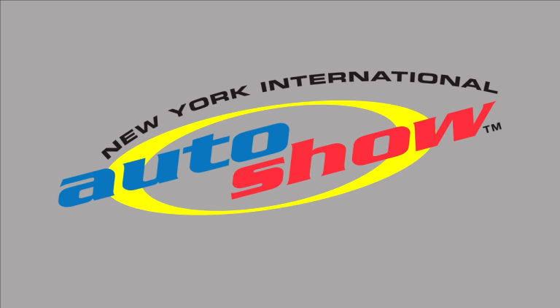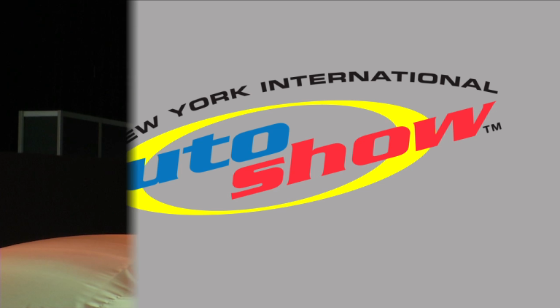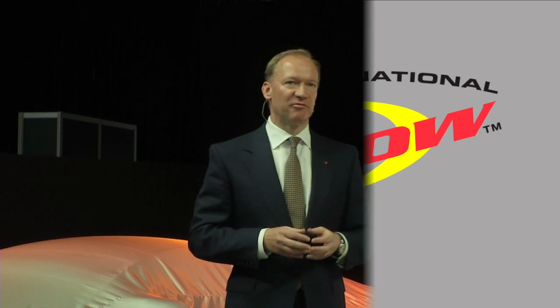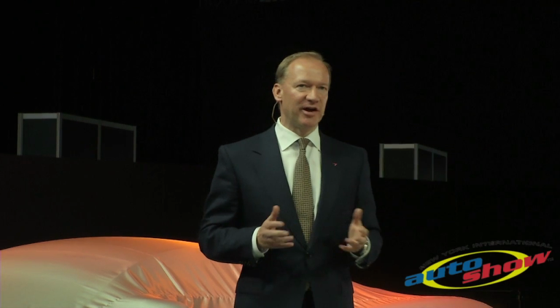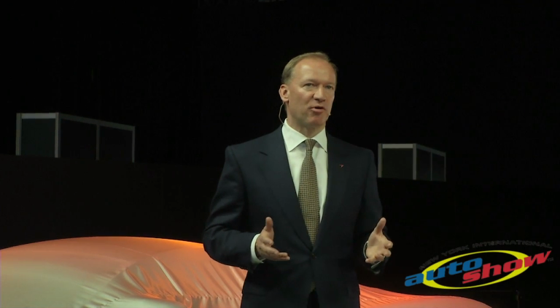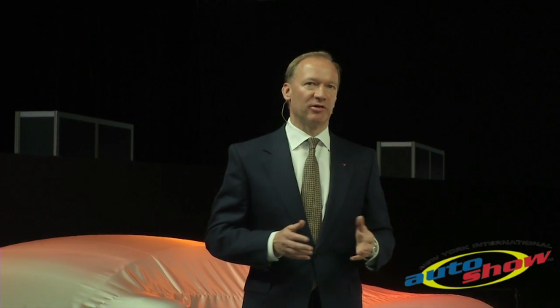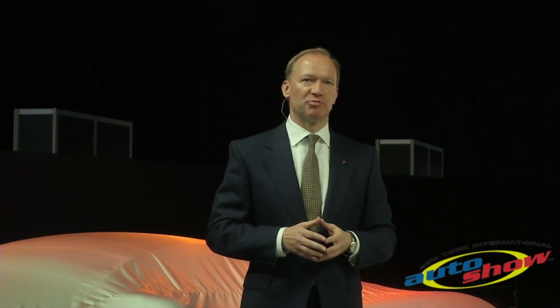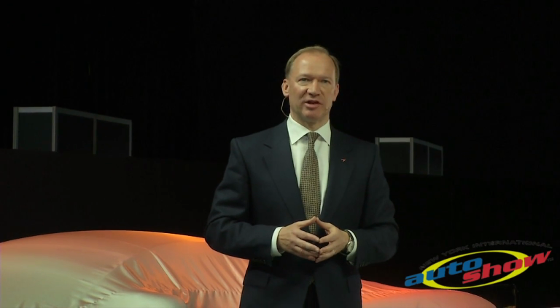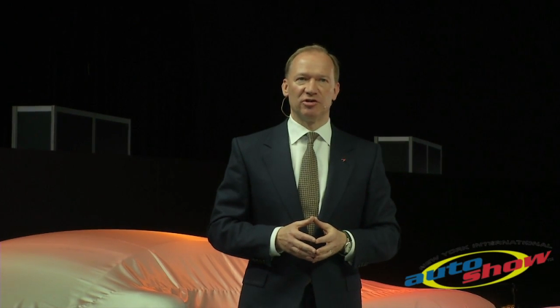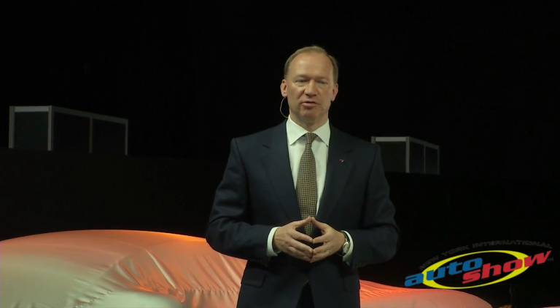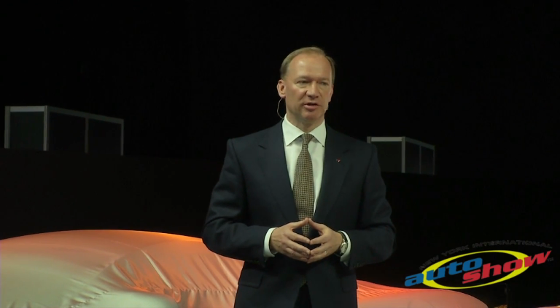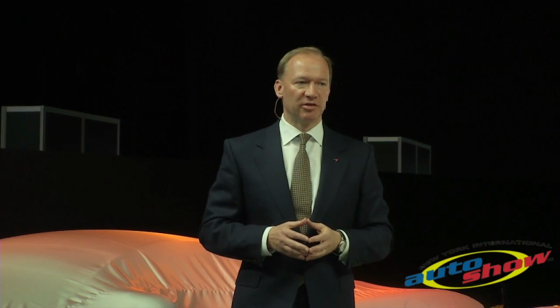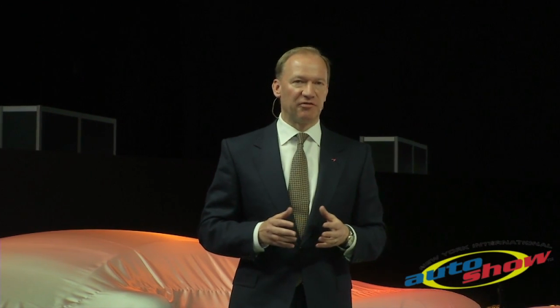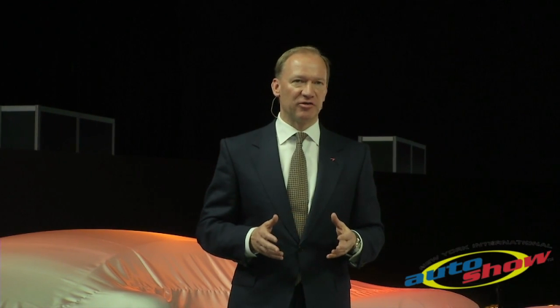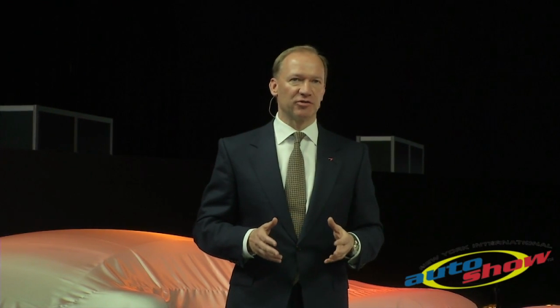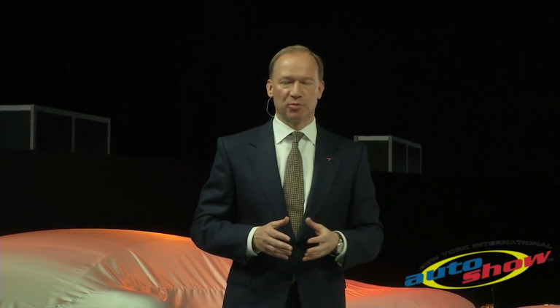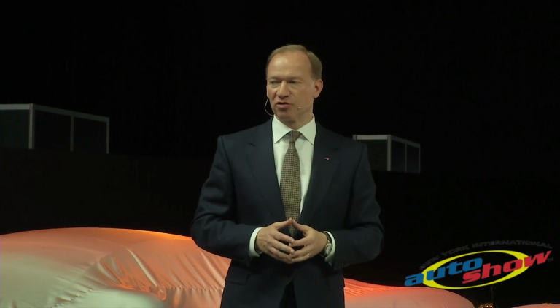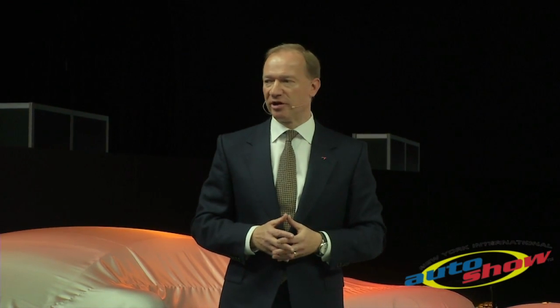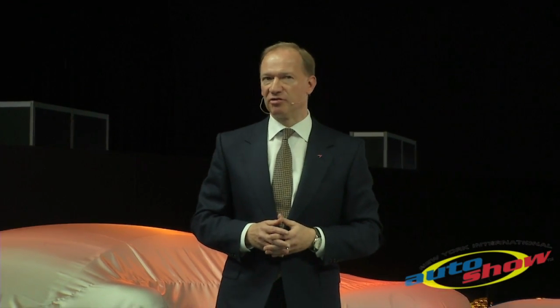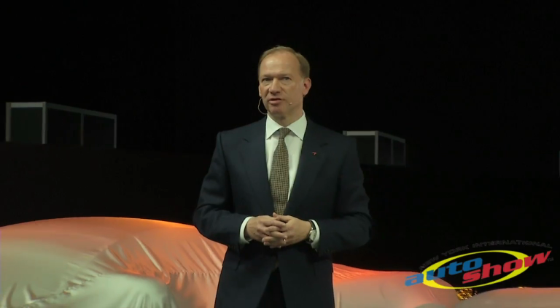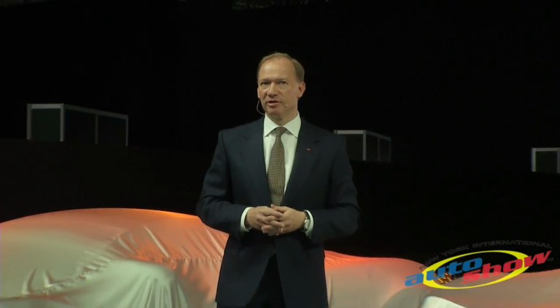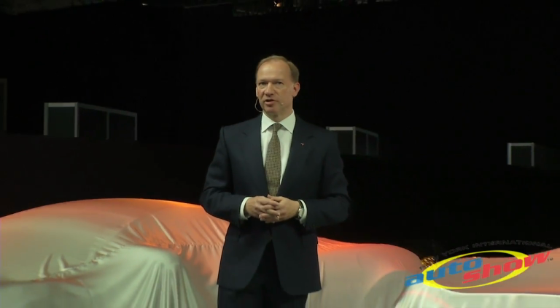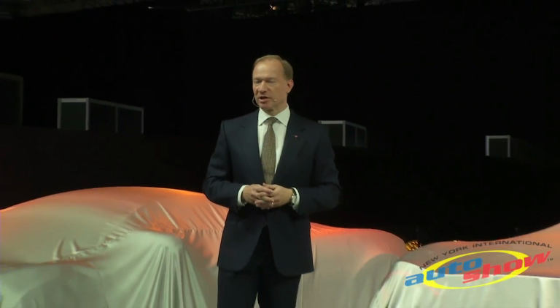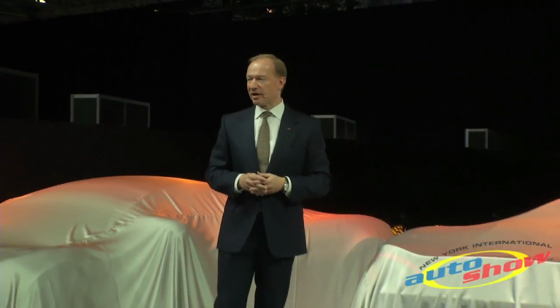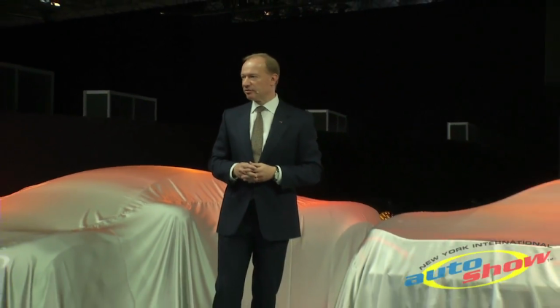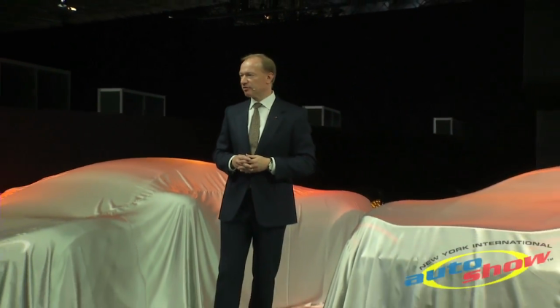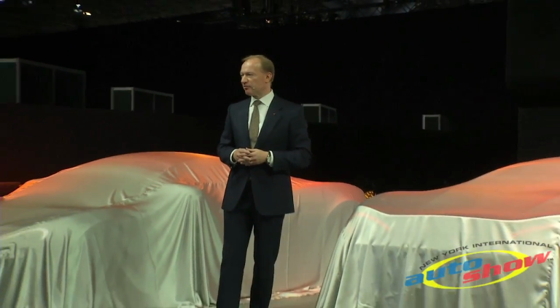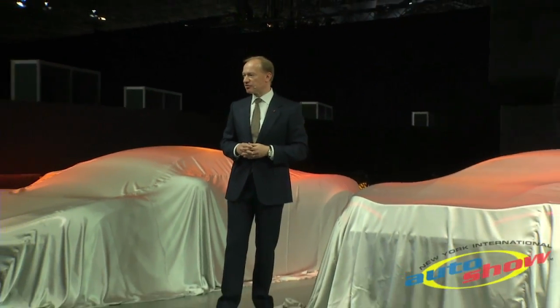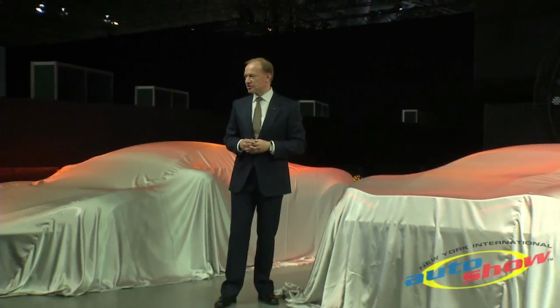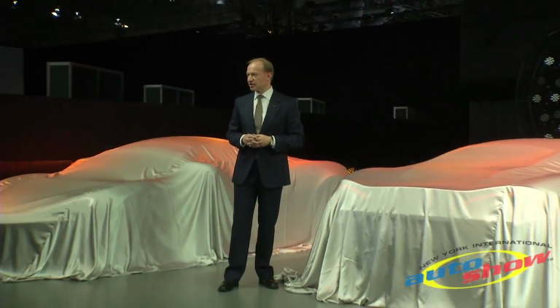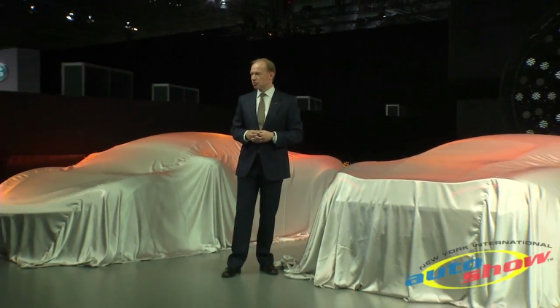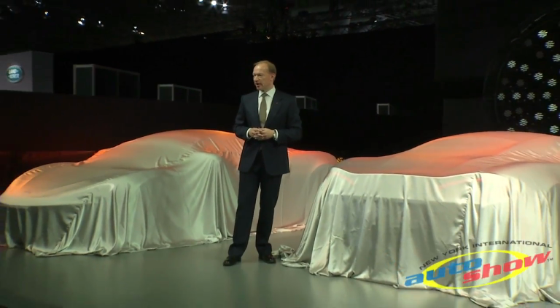I'm very proud to present to you the first of the Sport Series, the McLaren 570S Coupe.